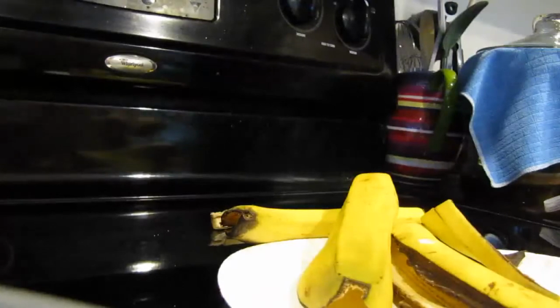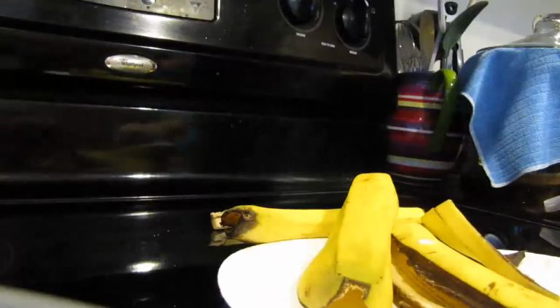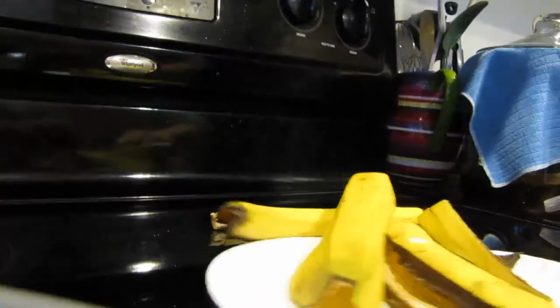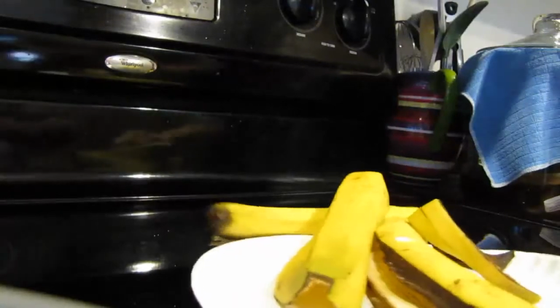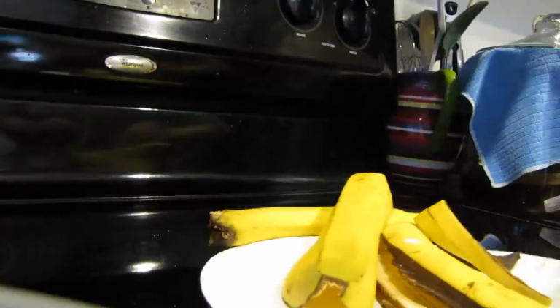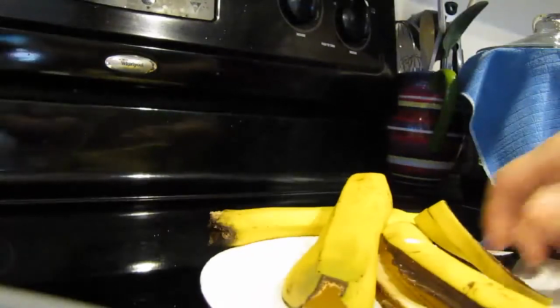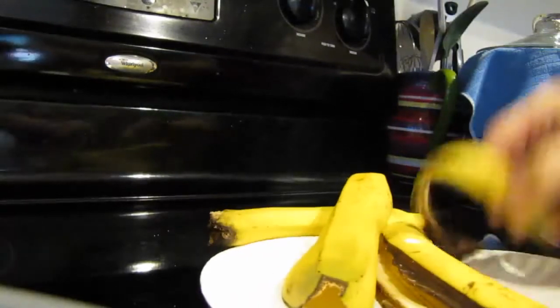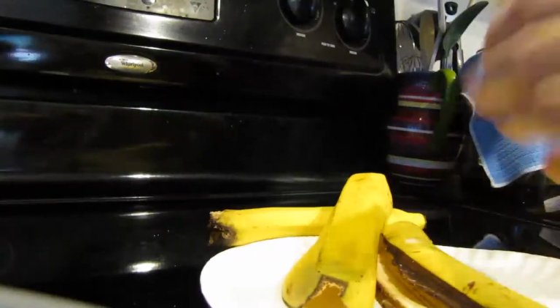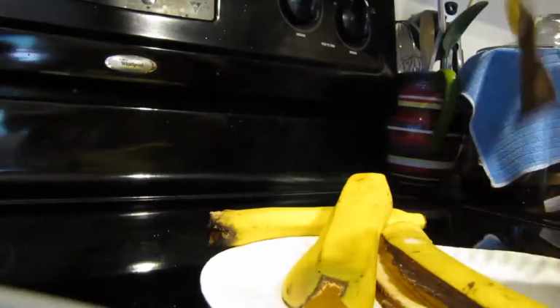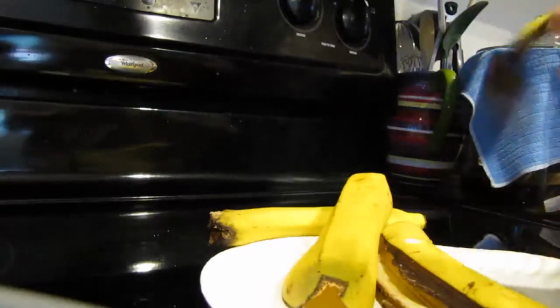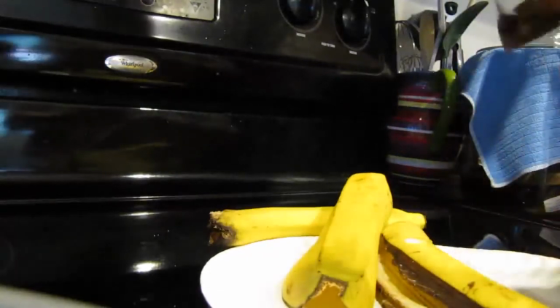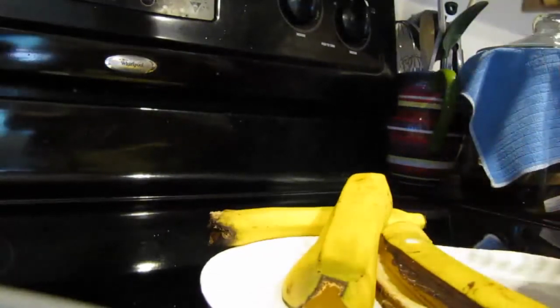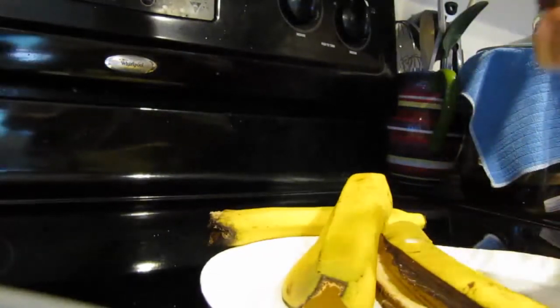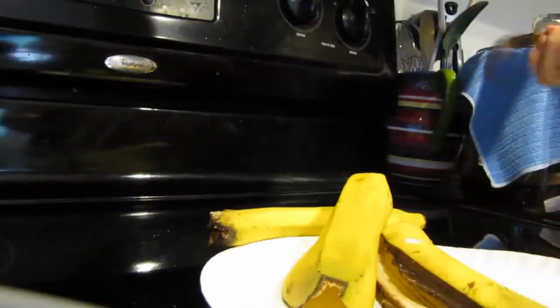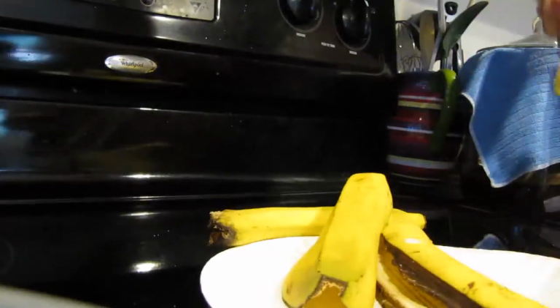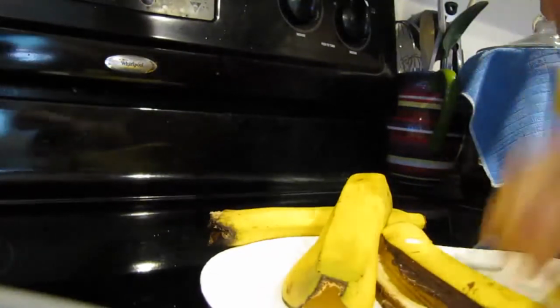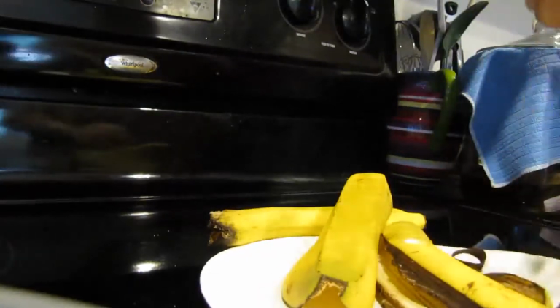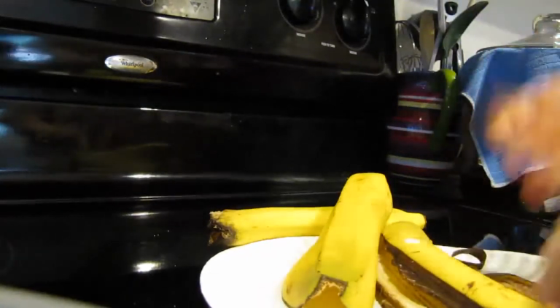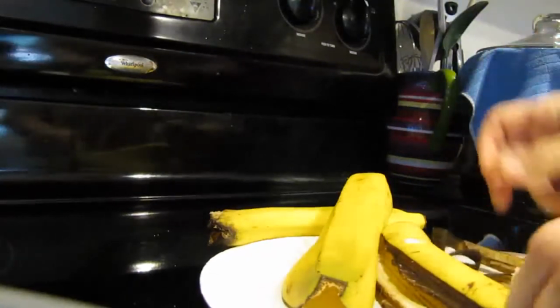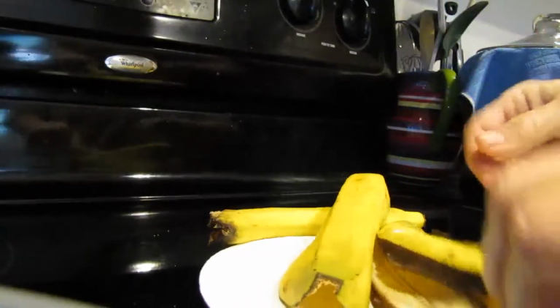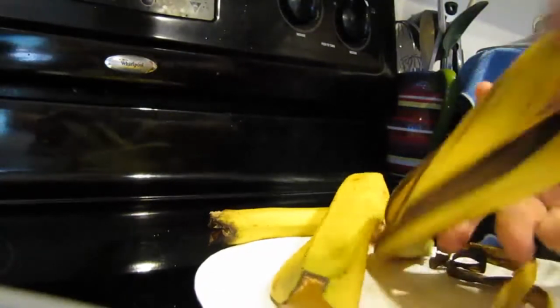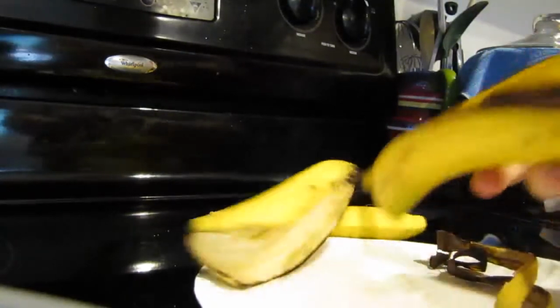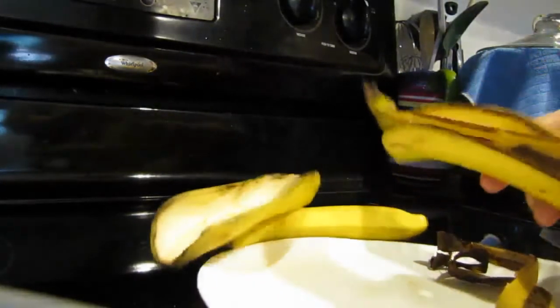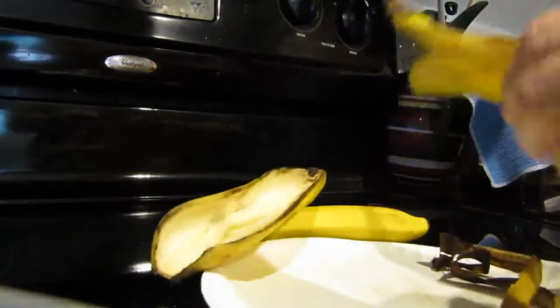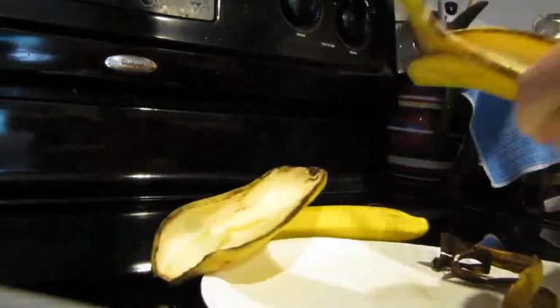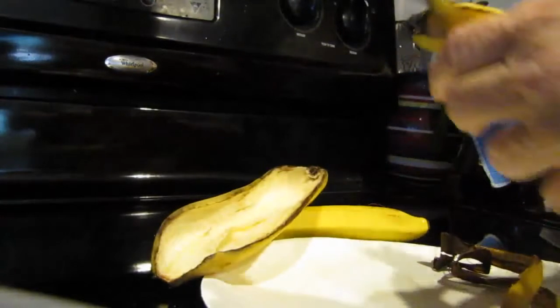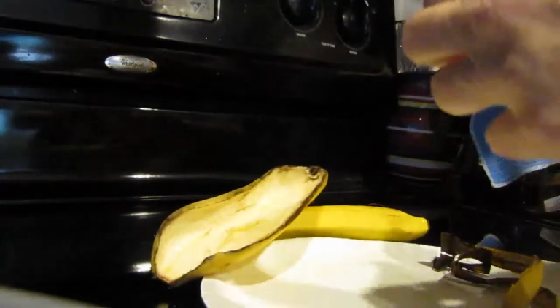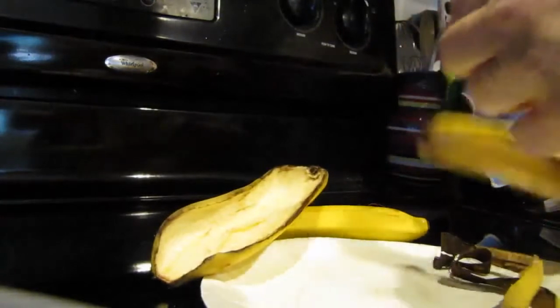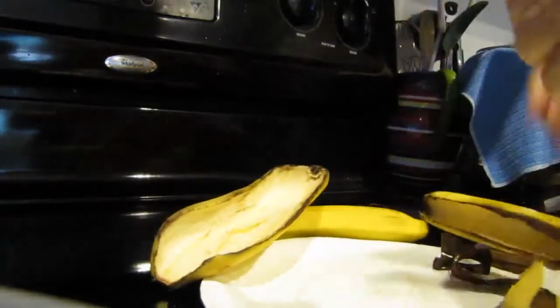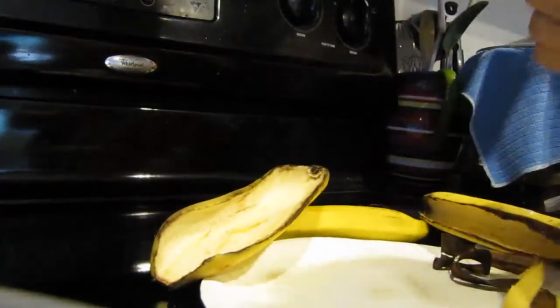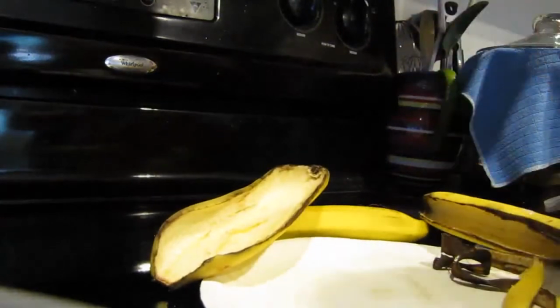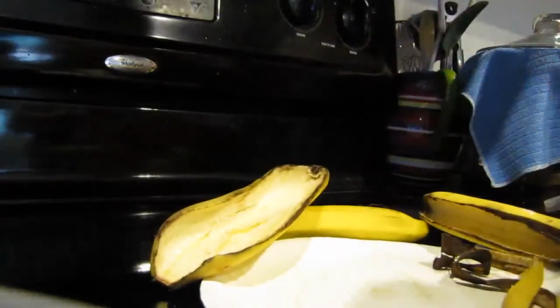Hi, I'm going to show you how I put potassium into my garden vegetables.